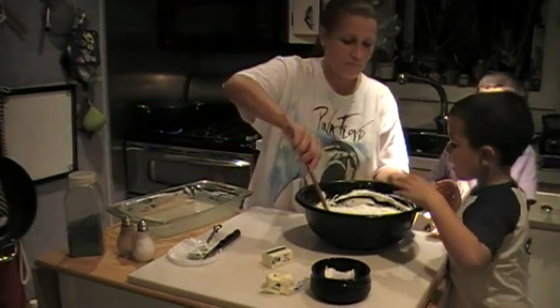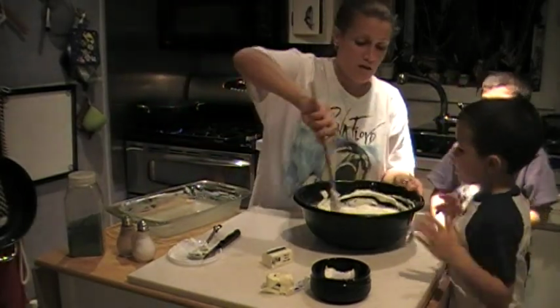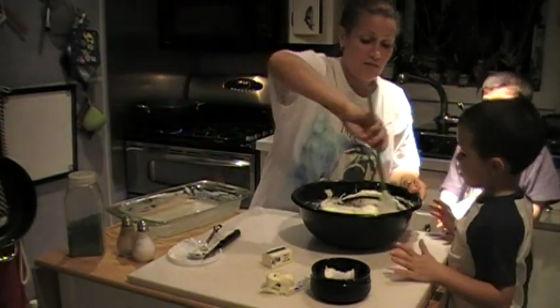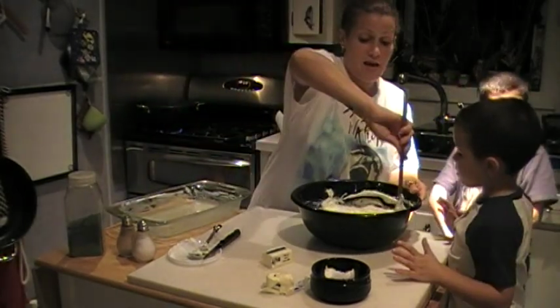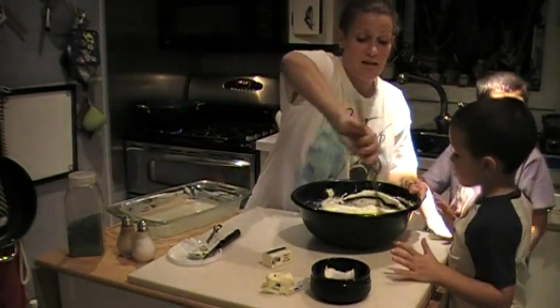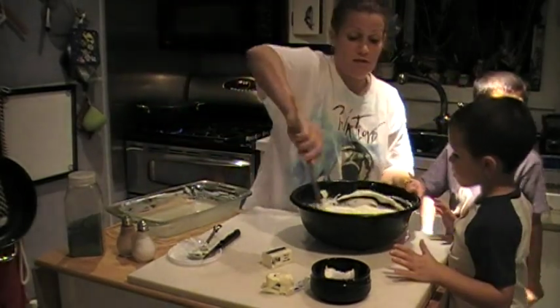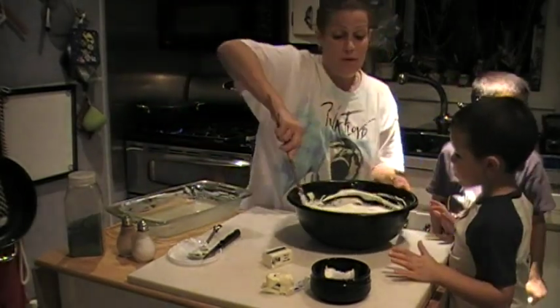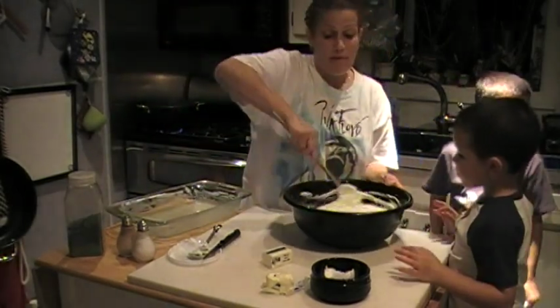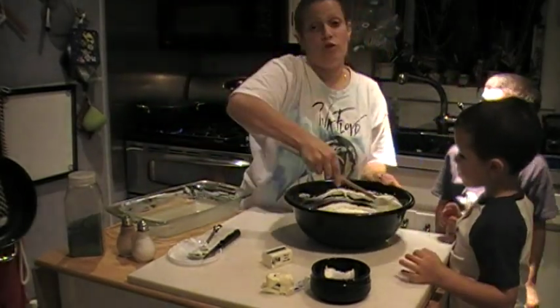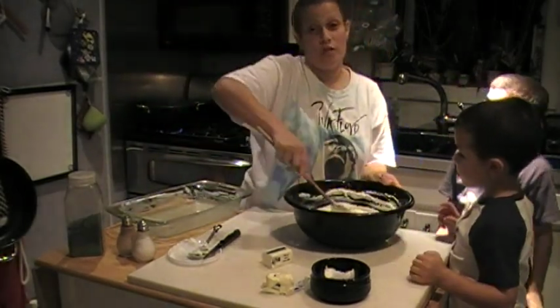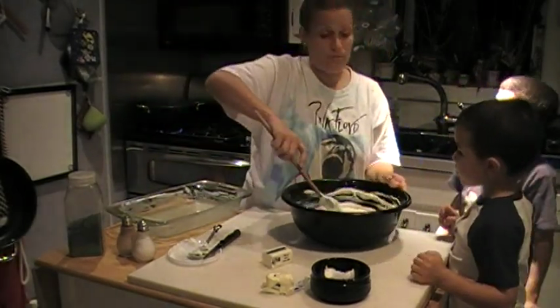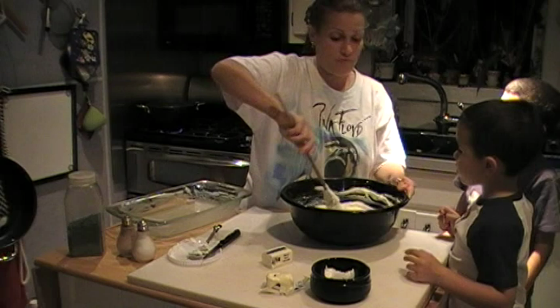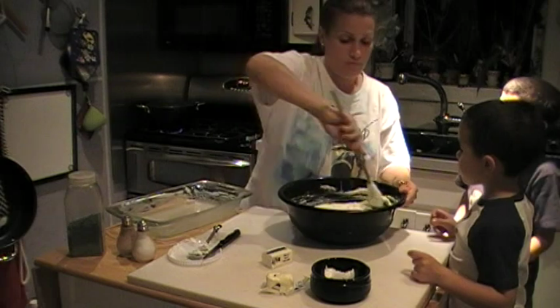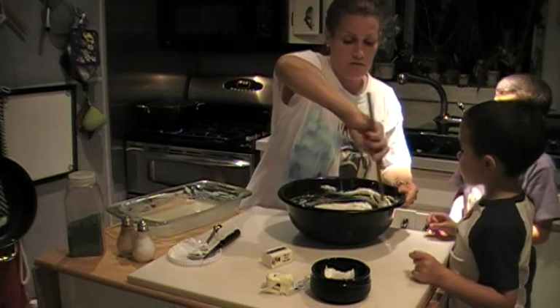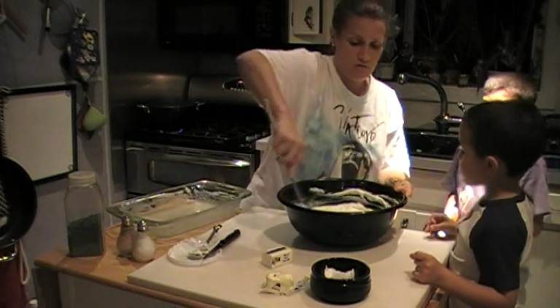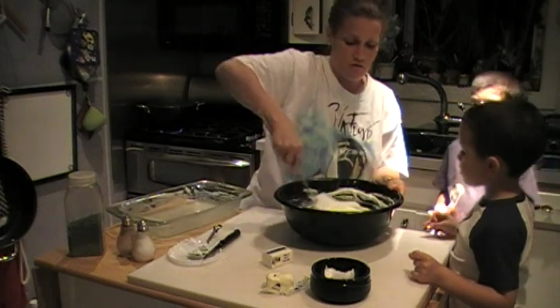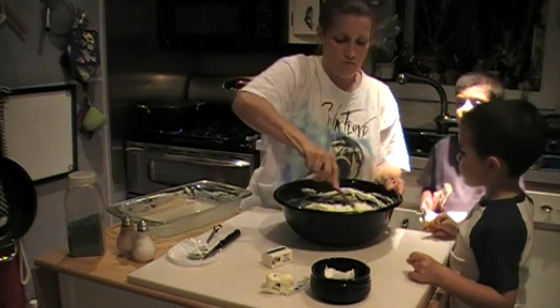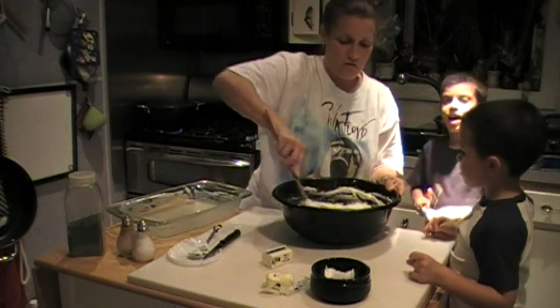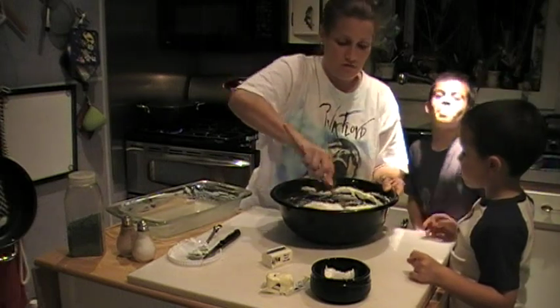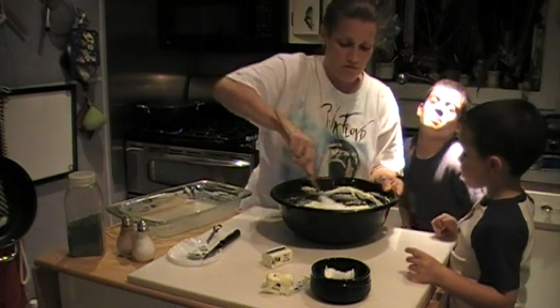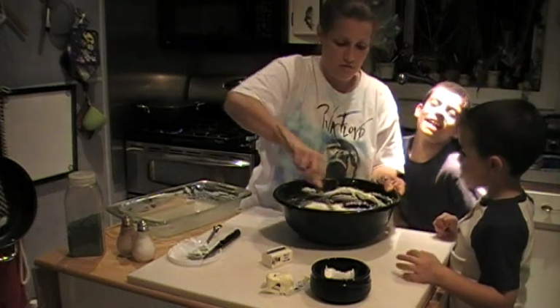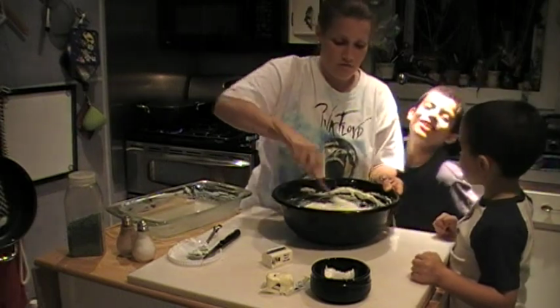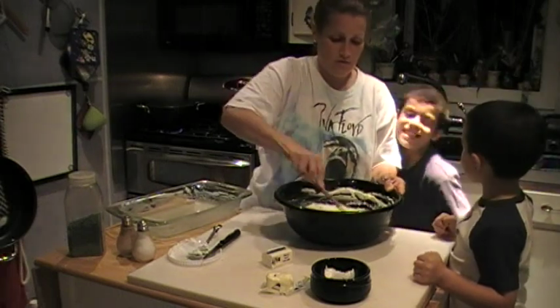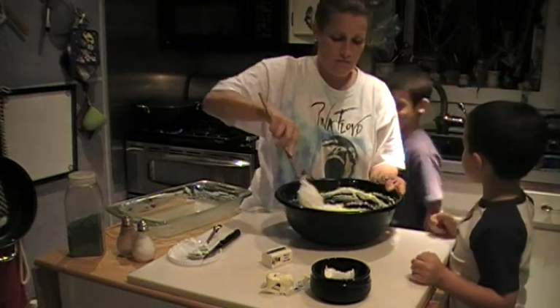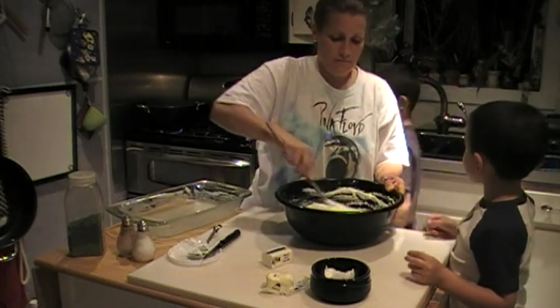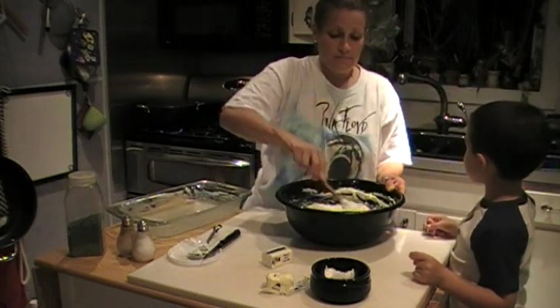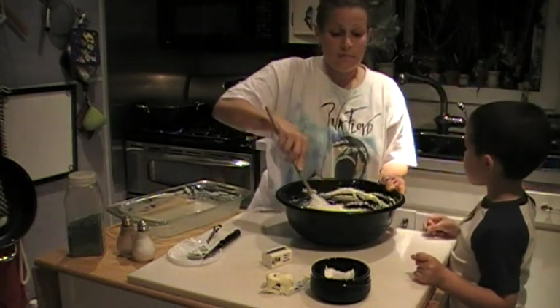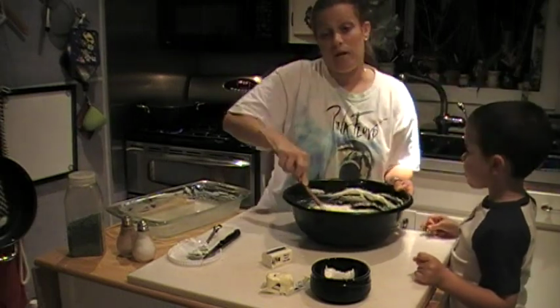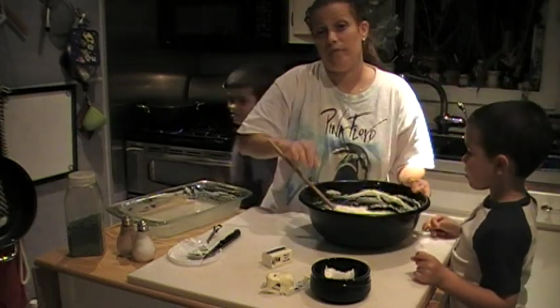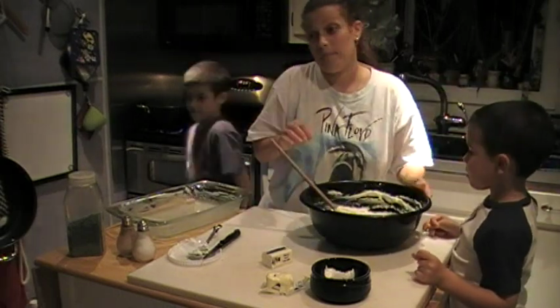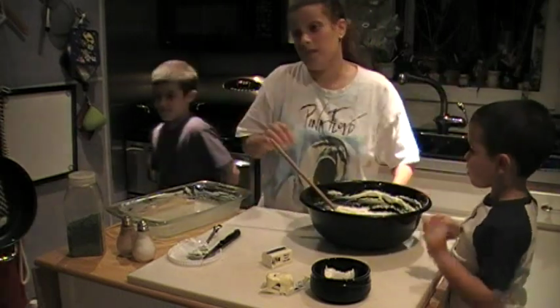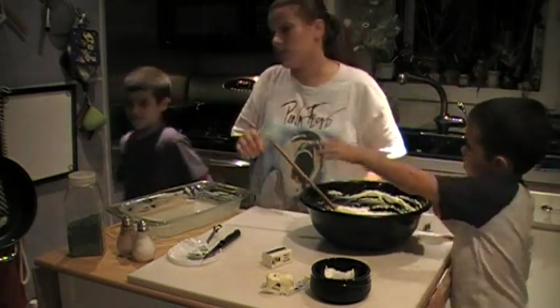Dad had to make cookies before we started all this. I have to admit, he did make good cookies.